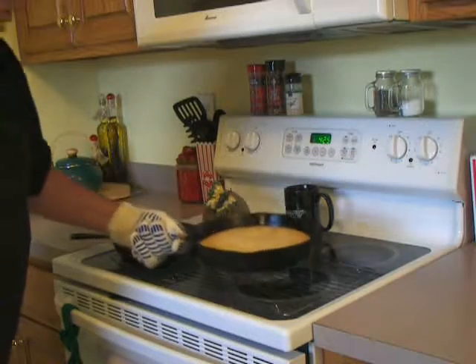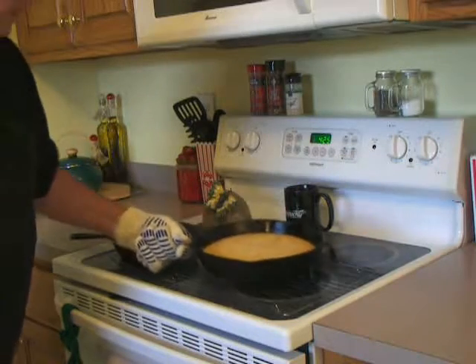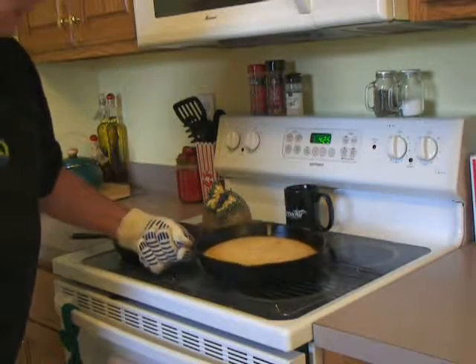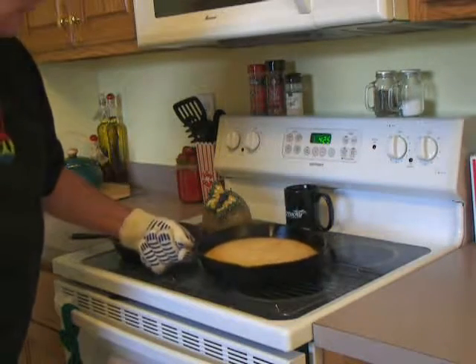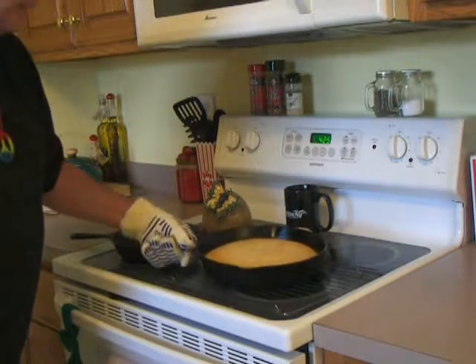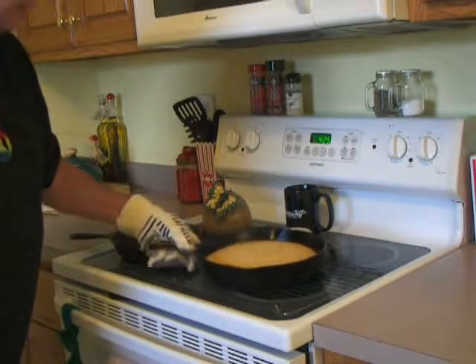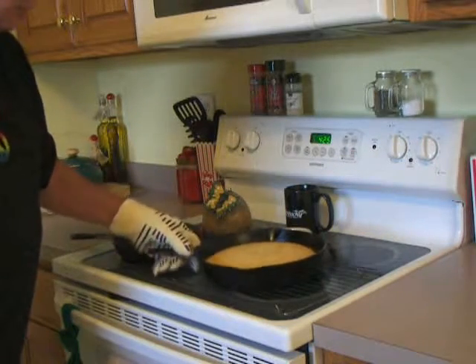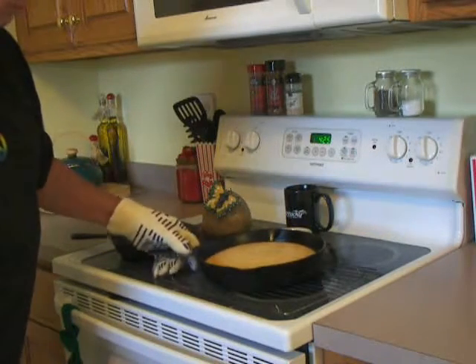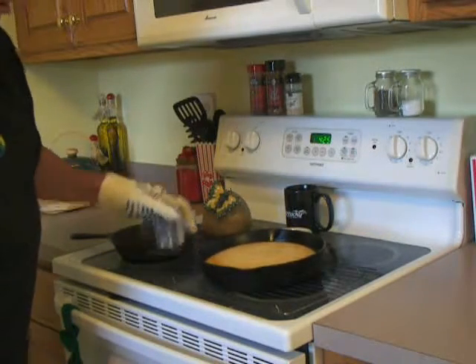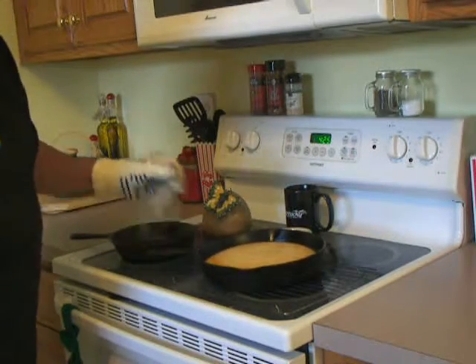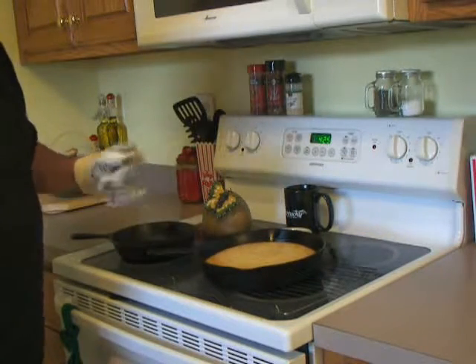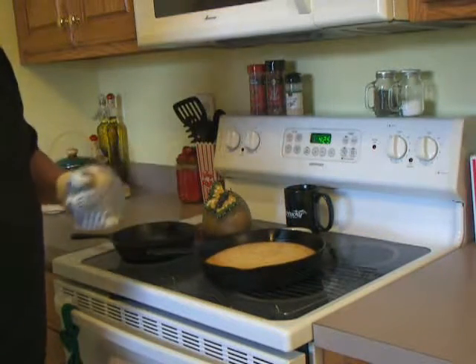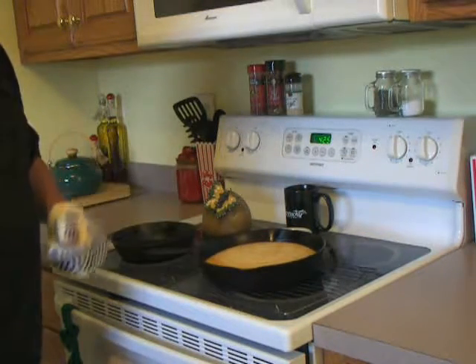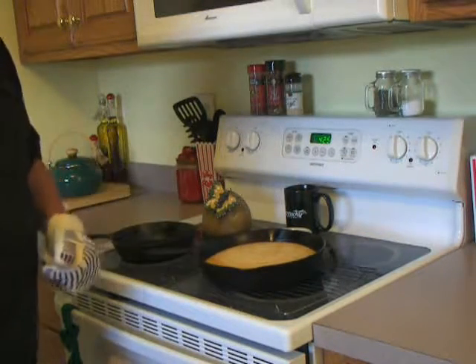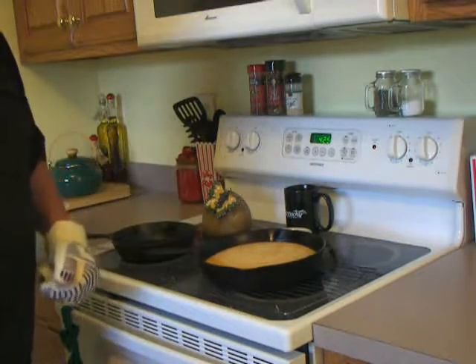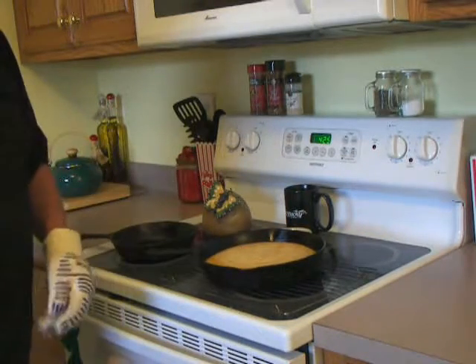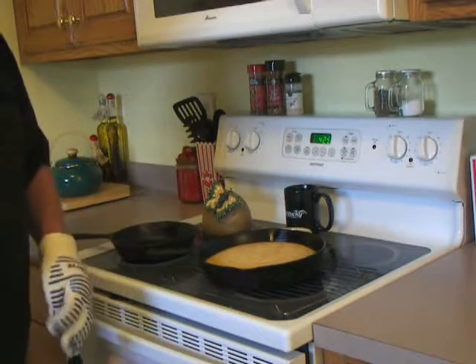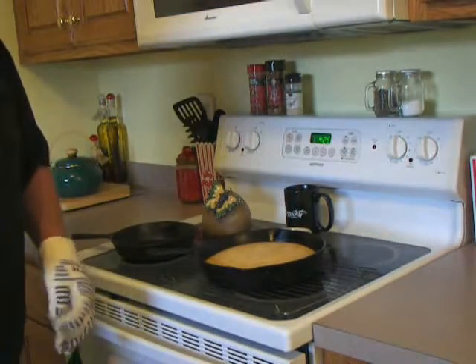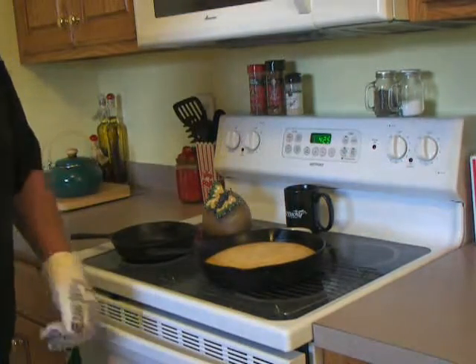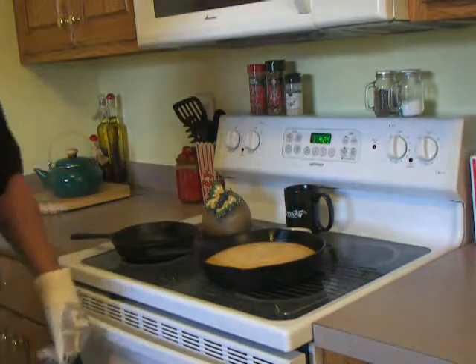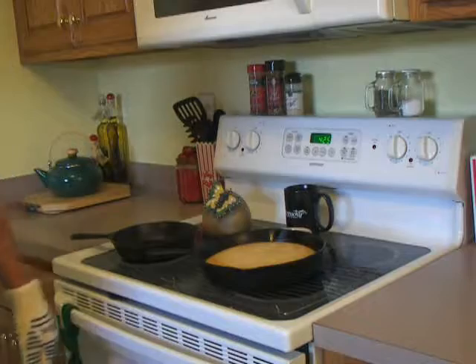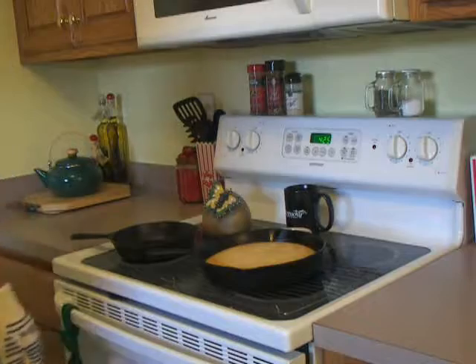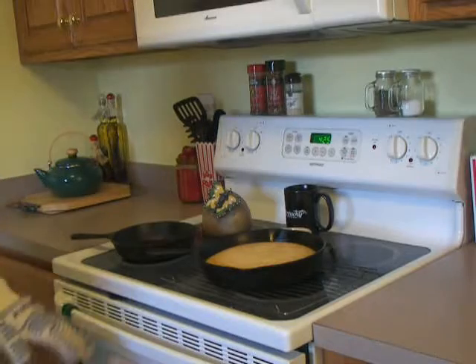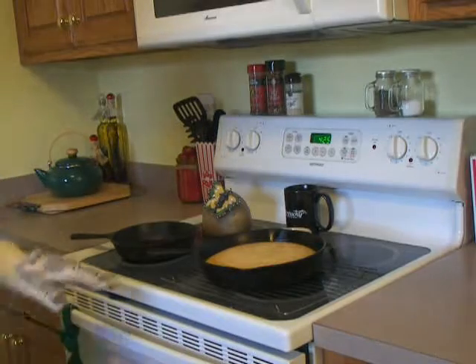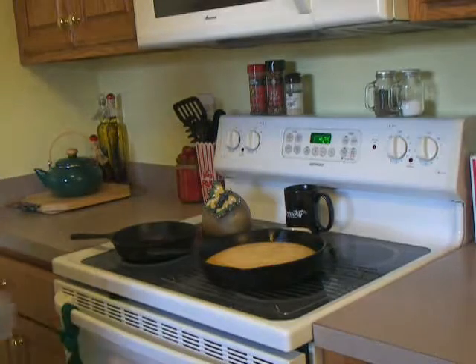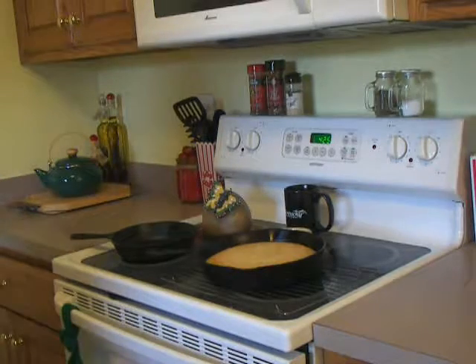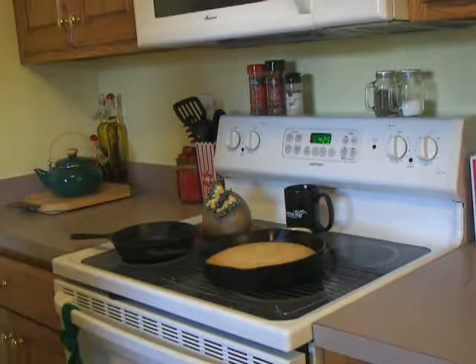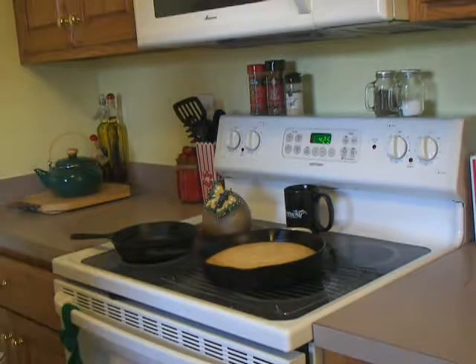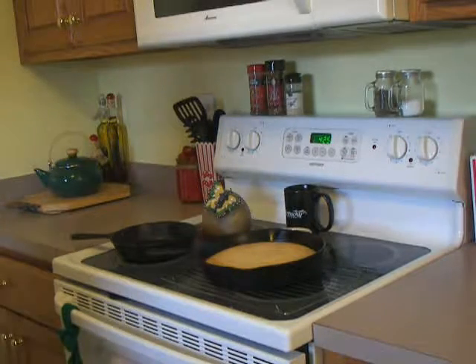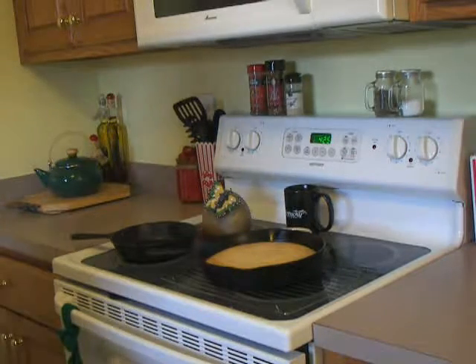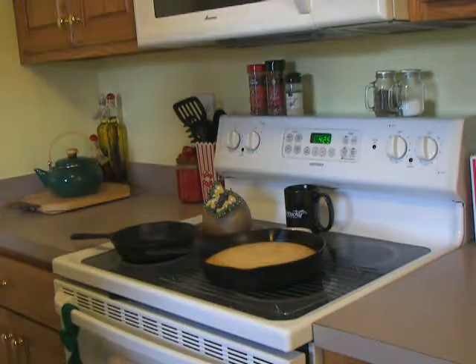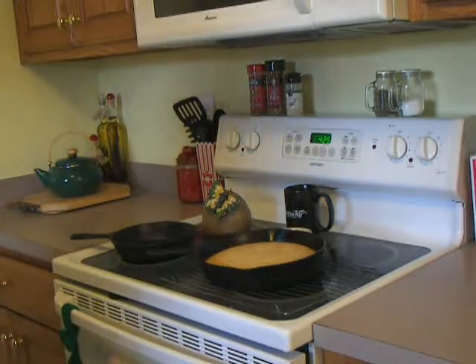We're going to pull it out and let it cool about five minutes before we take it out of the pan.